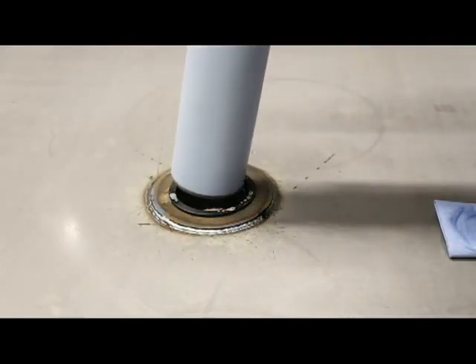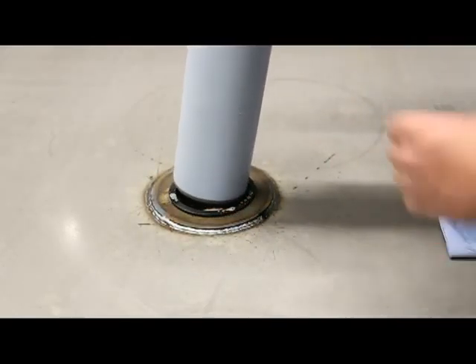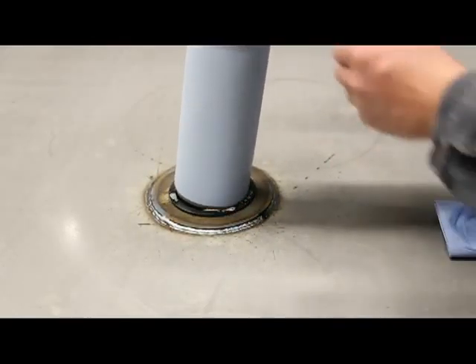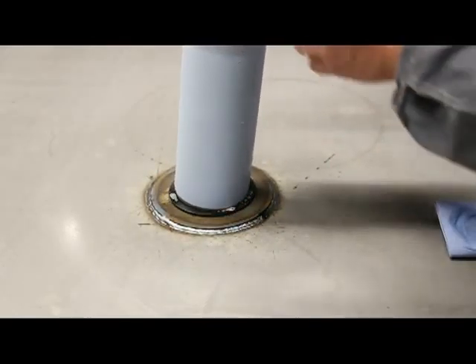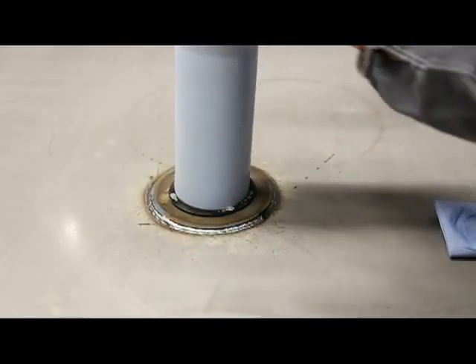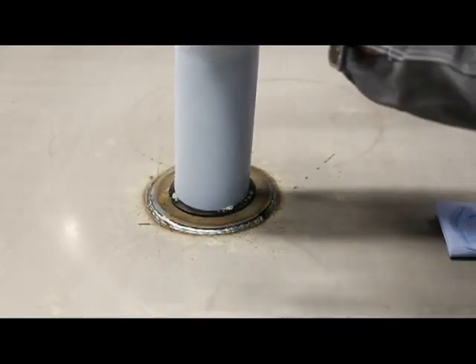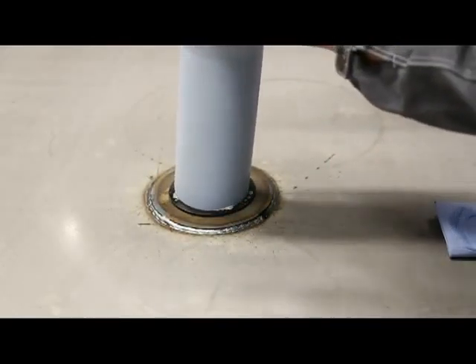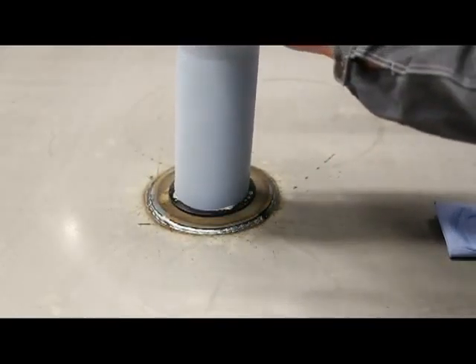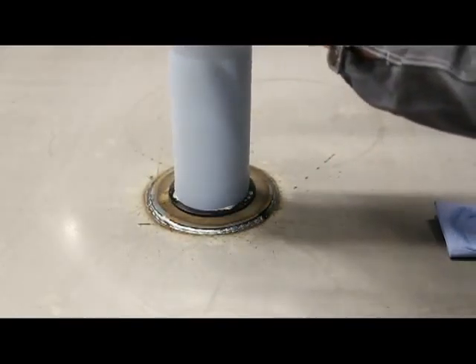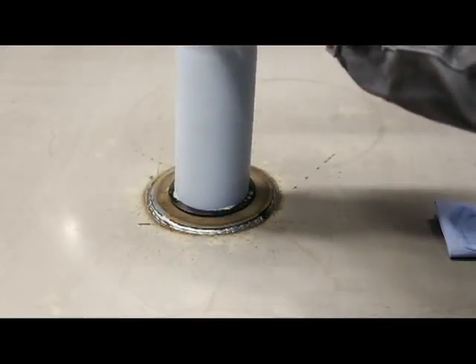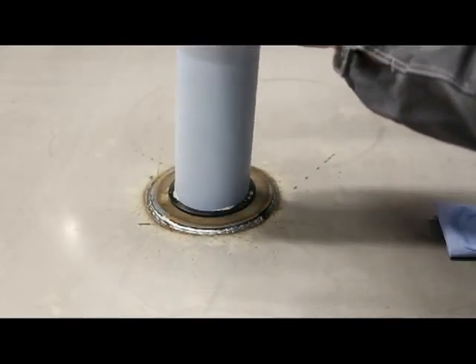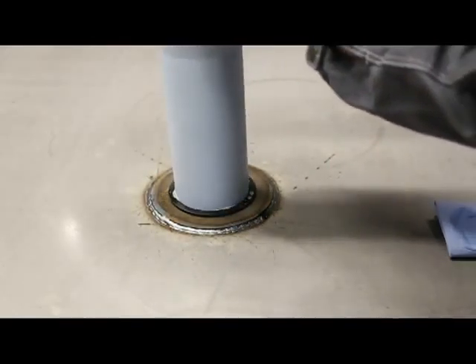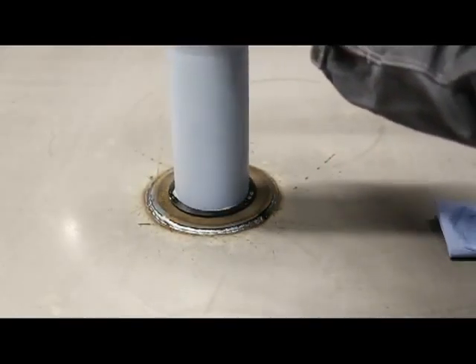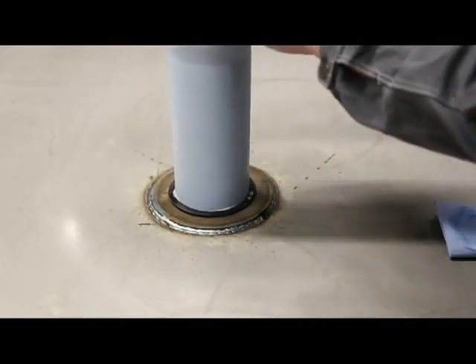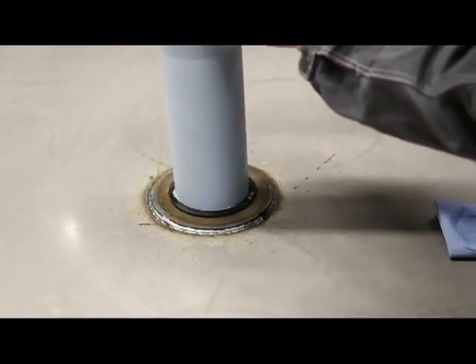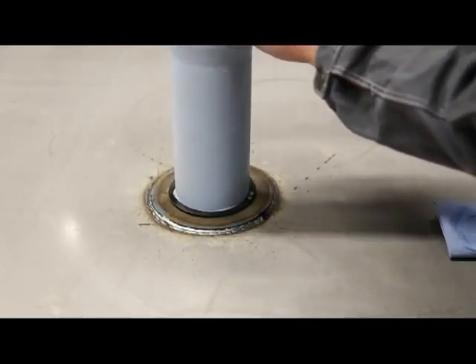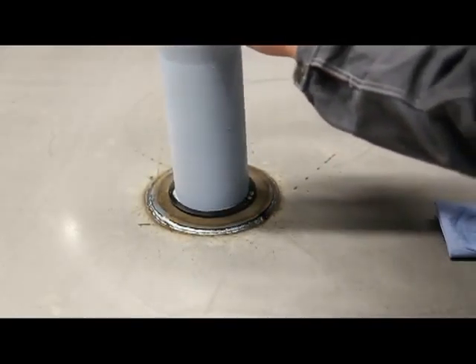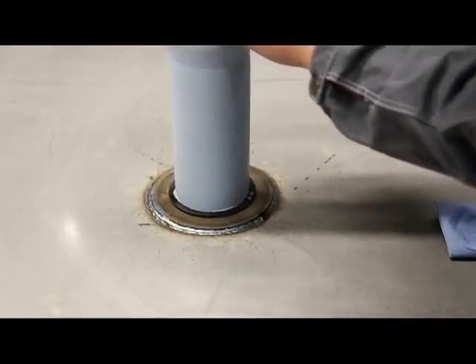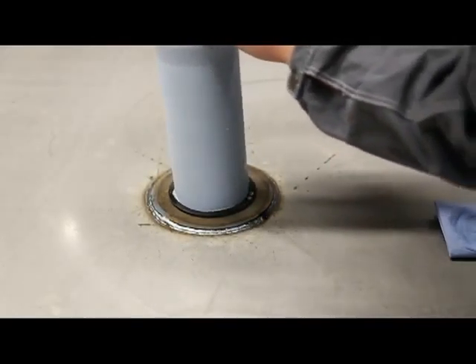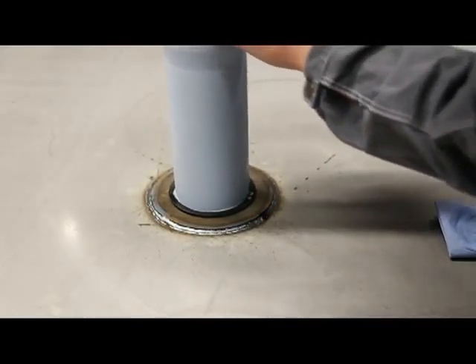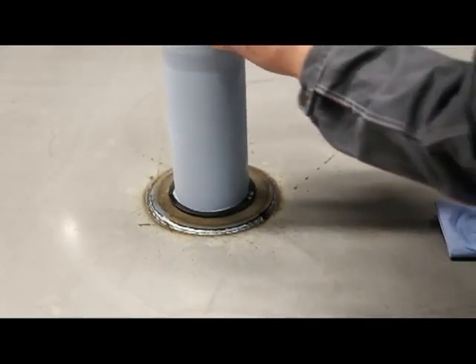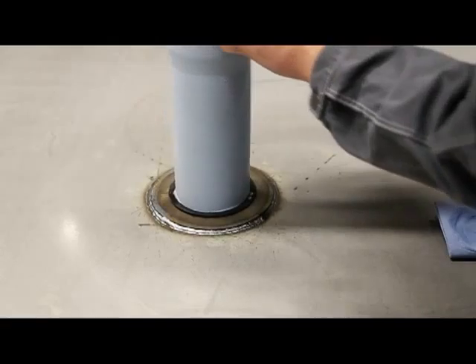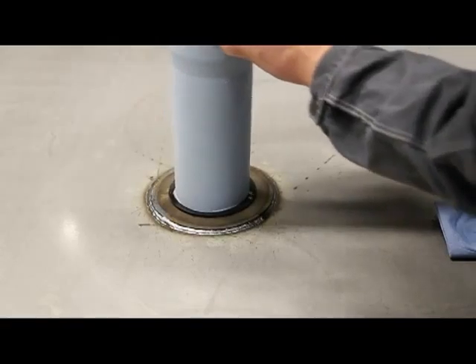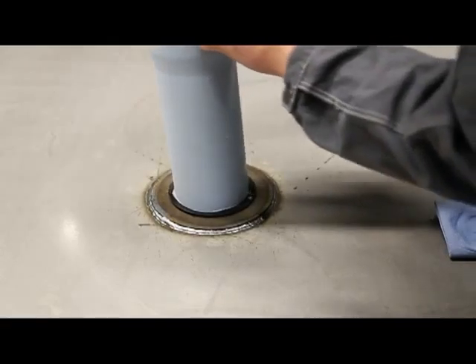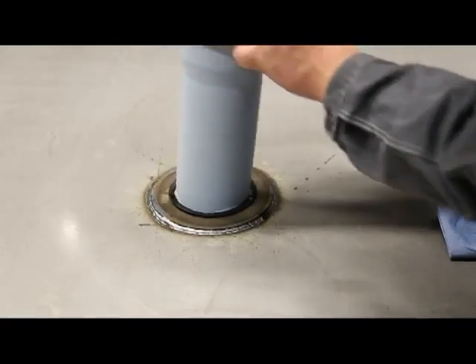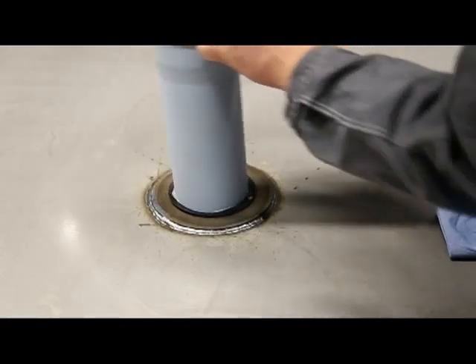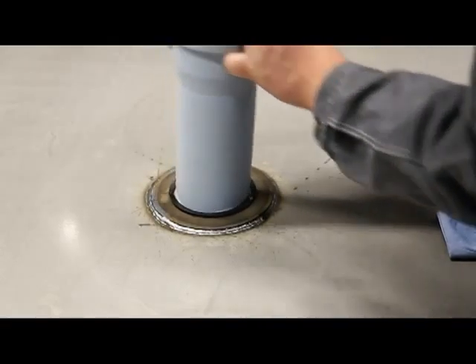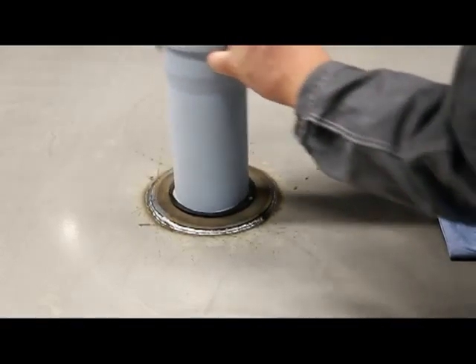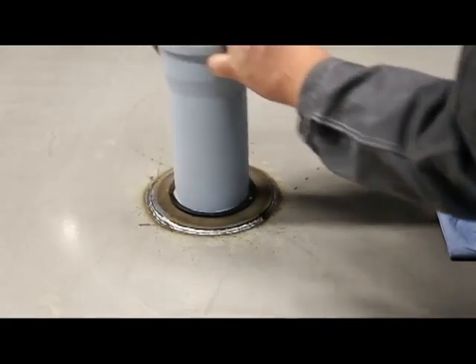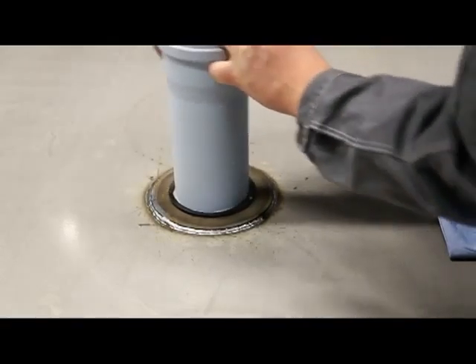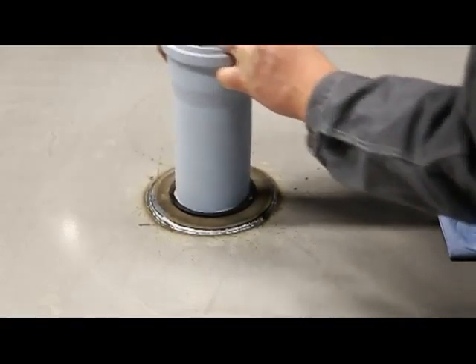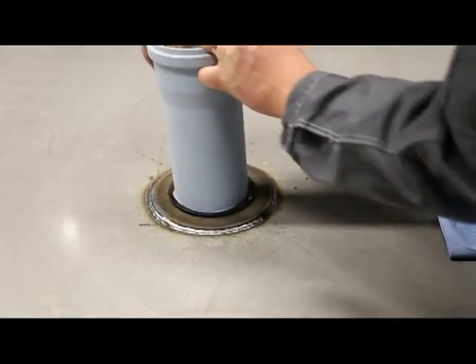Route the pipe through the opening from the grommet side of the watertight penetration seal.